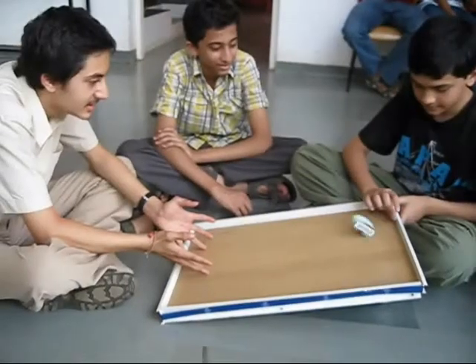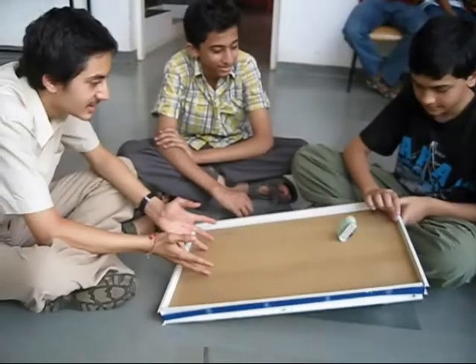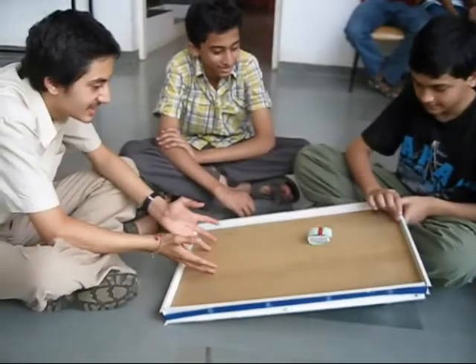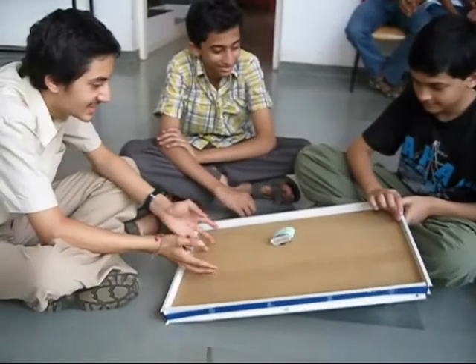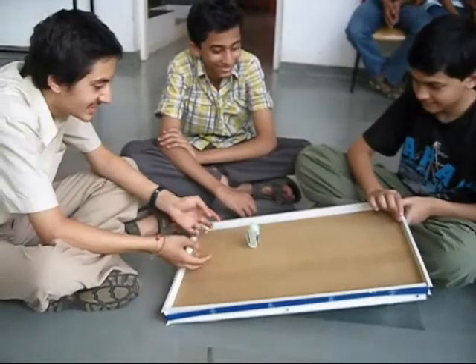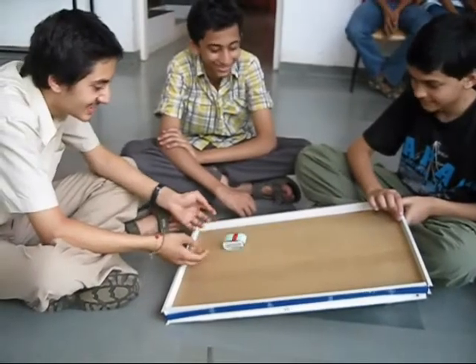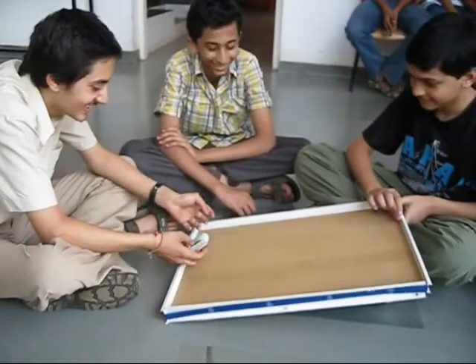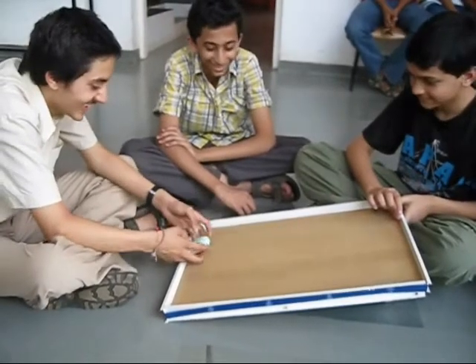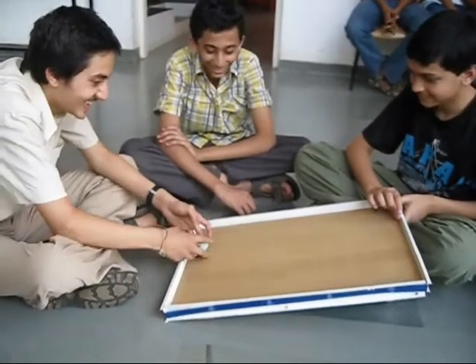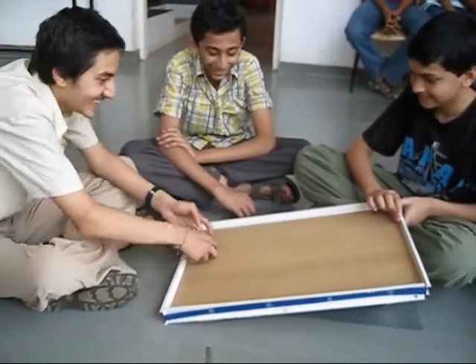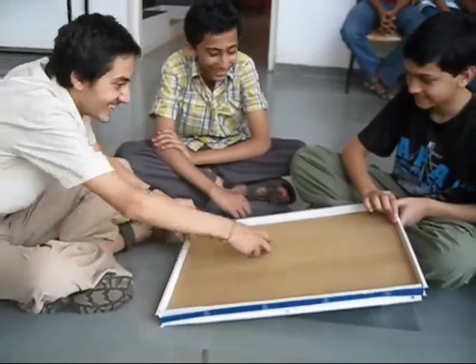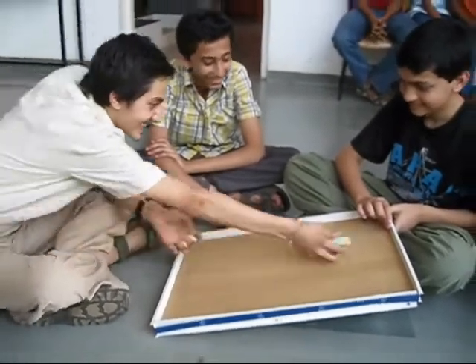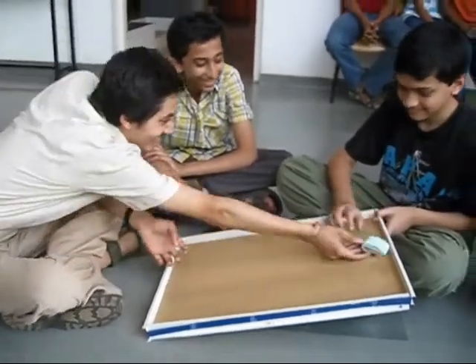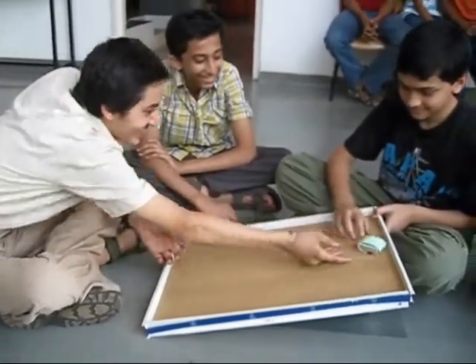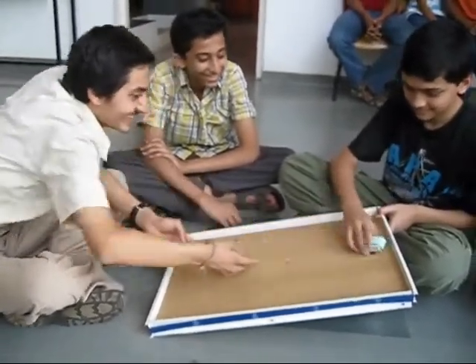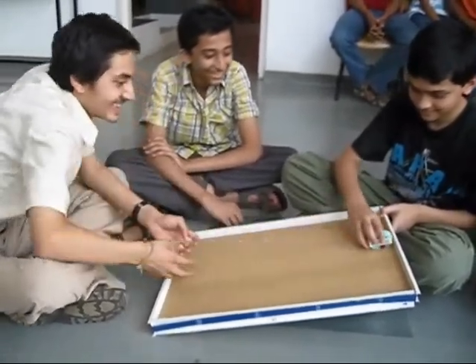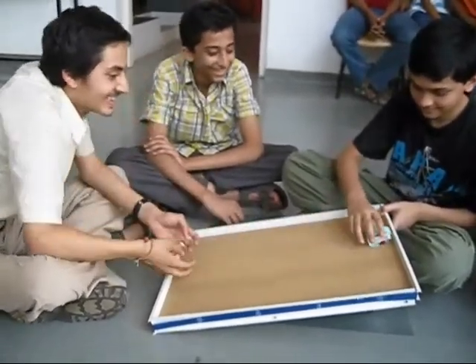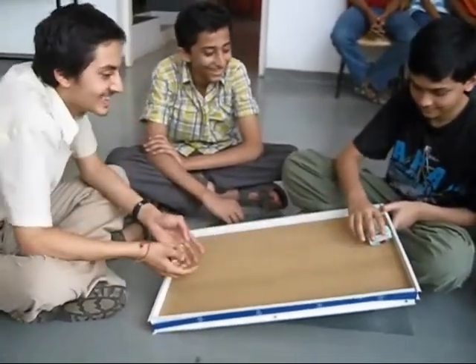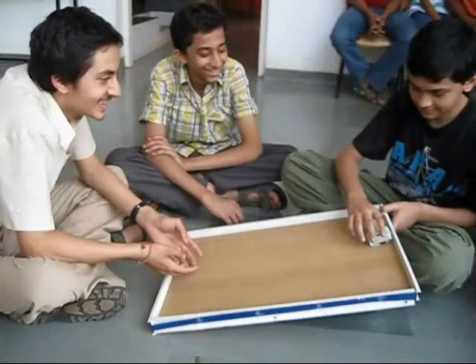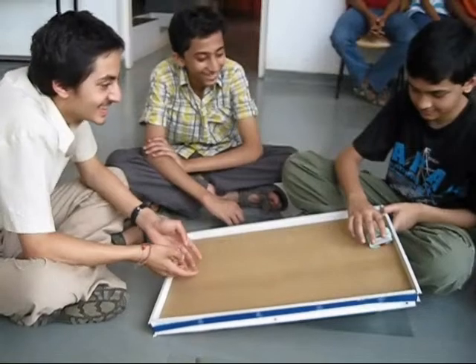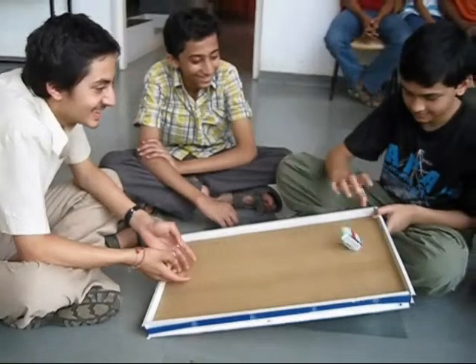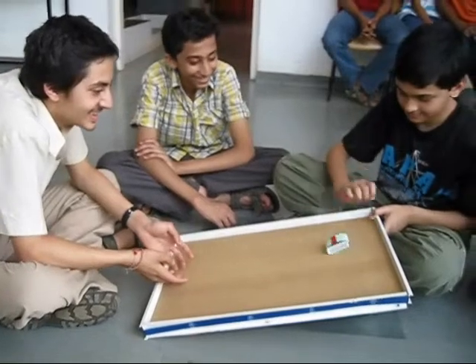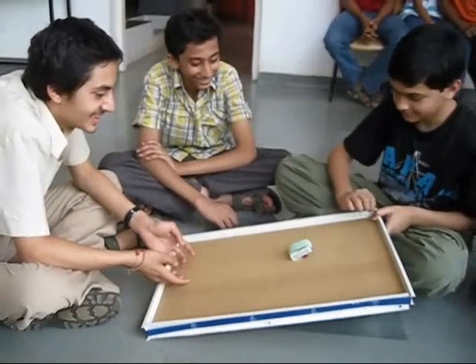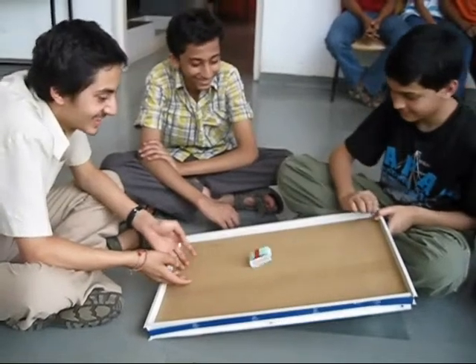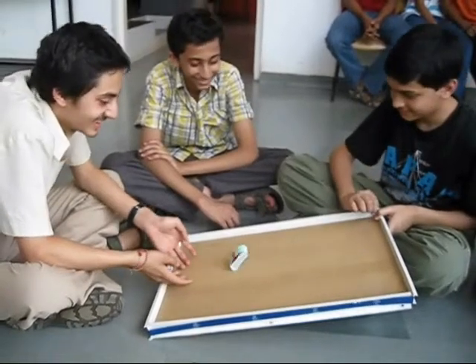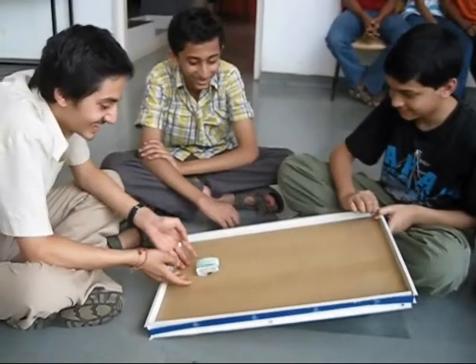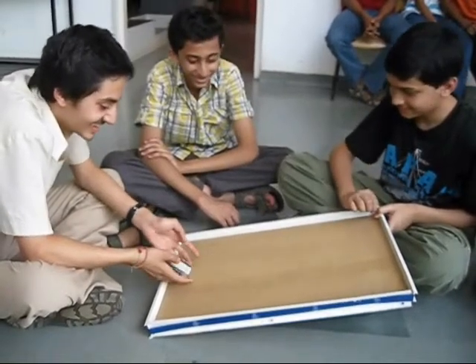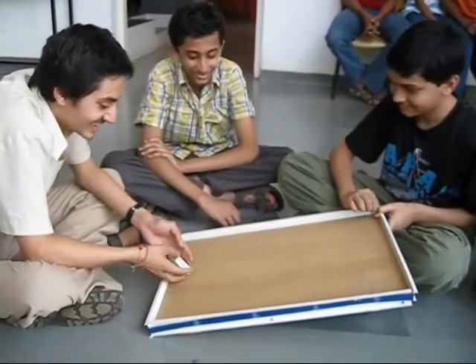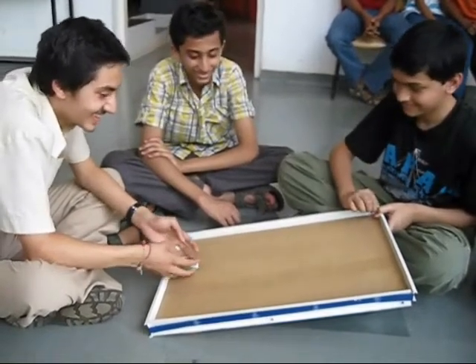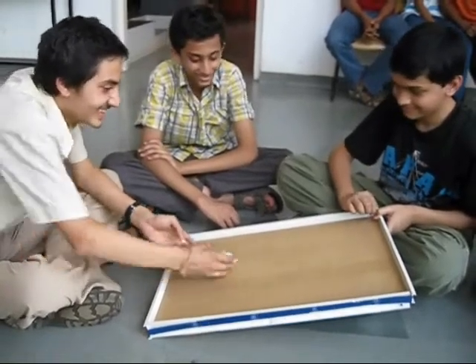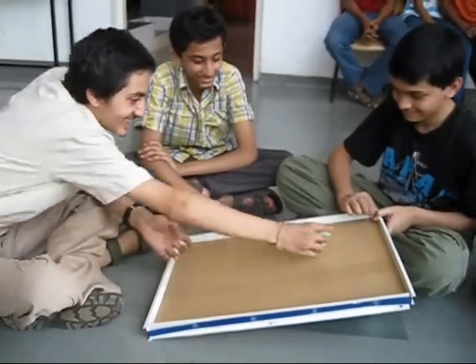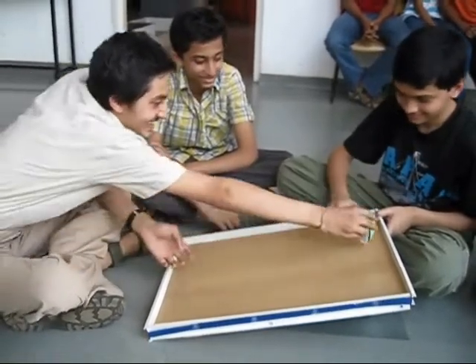Here you can see some children playing with the tumbling matchbox and they are enjoying themselves very much.